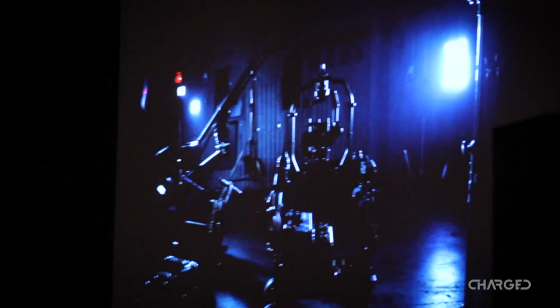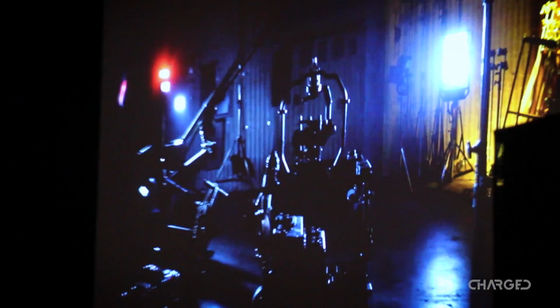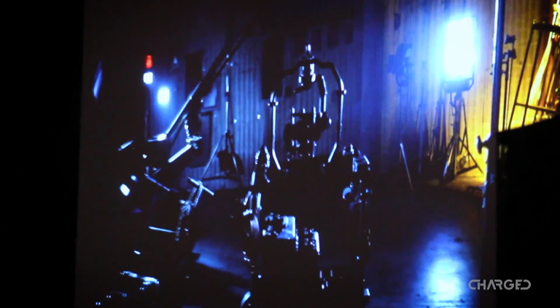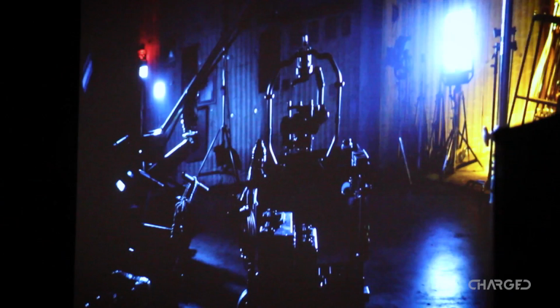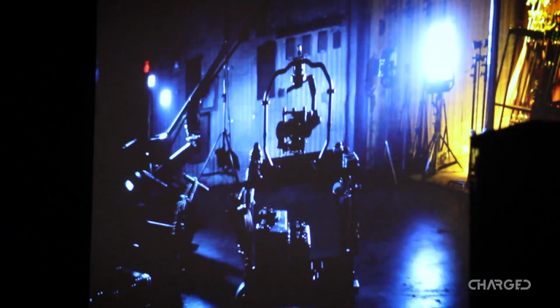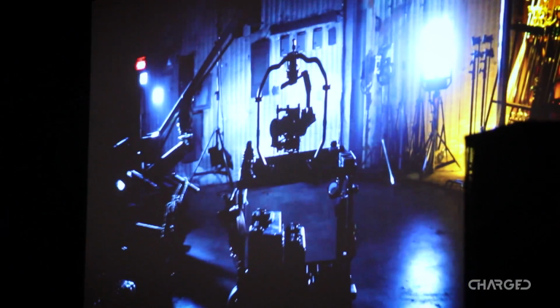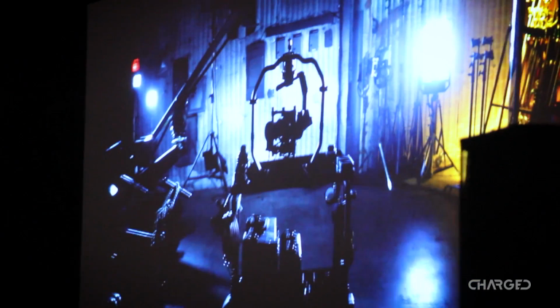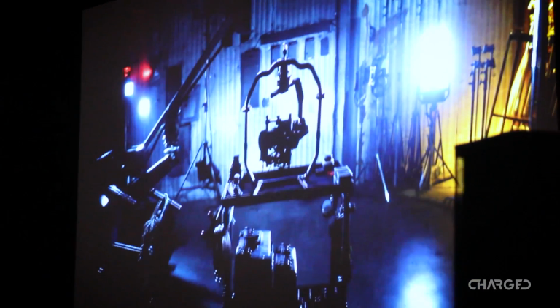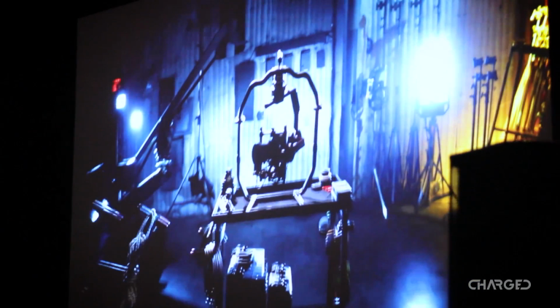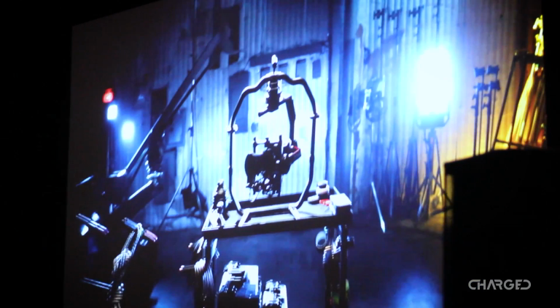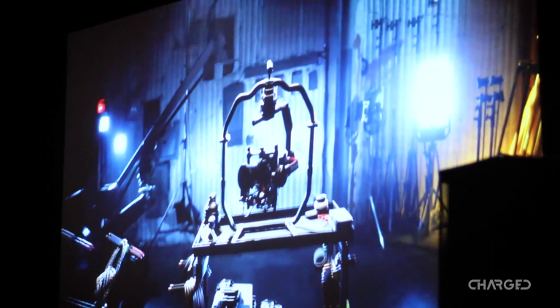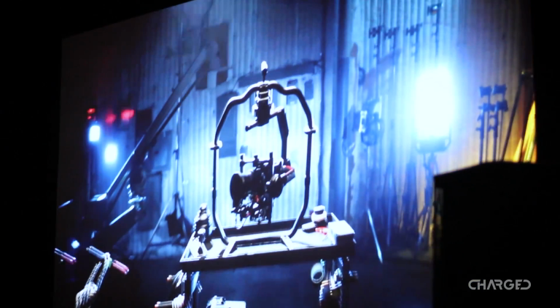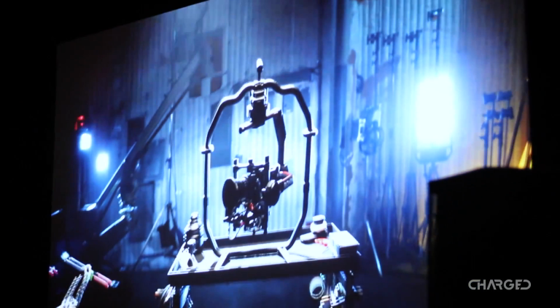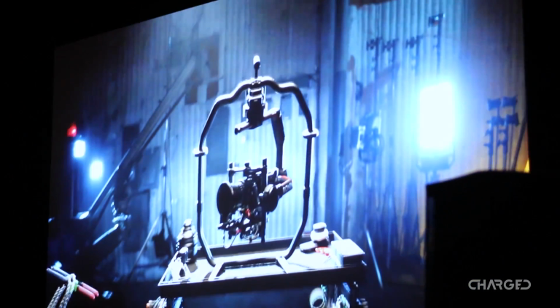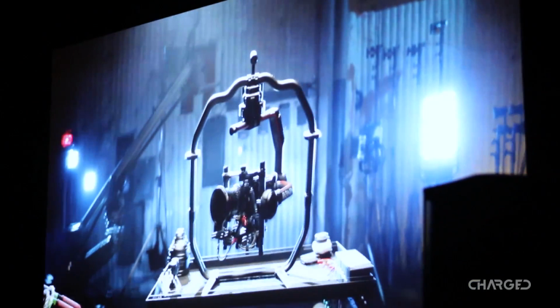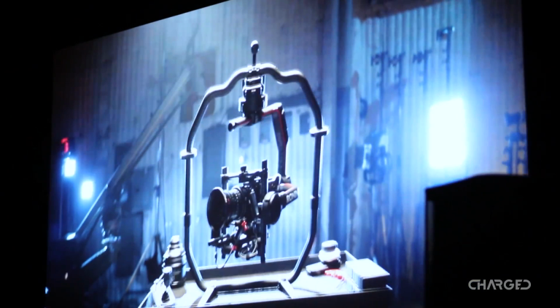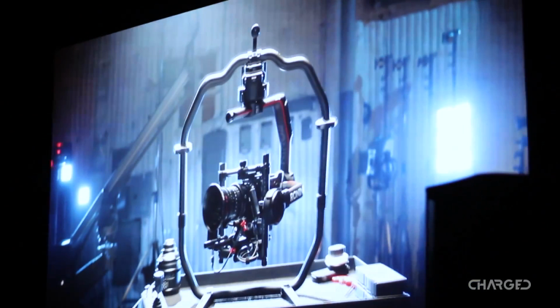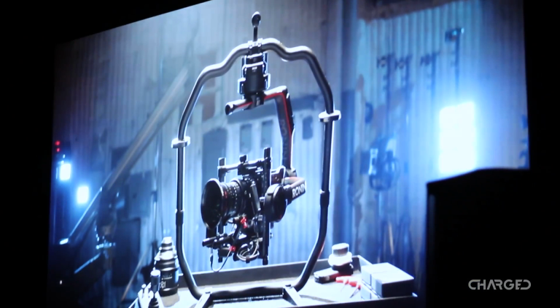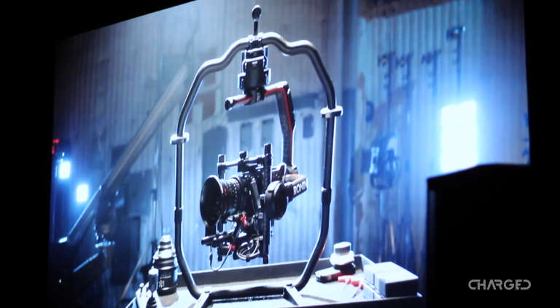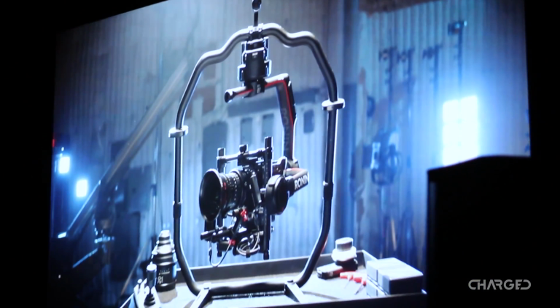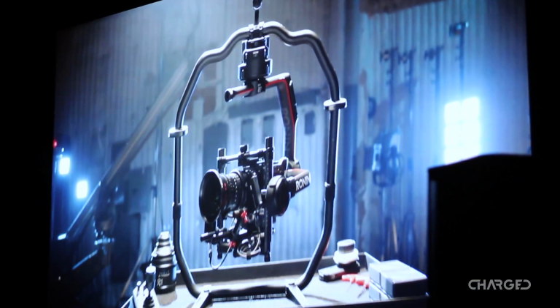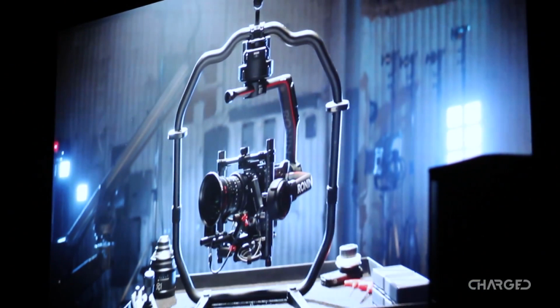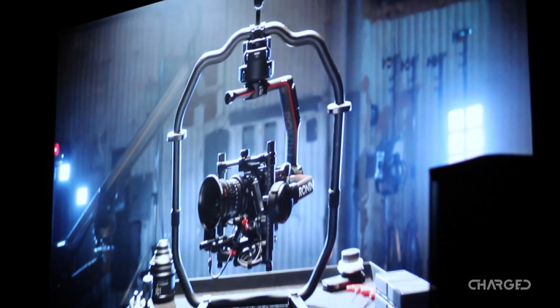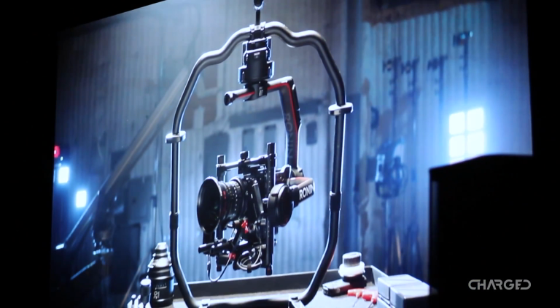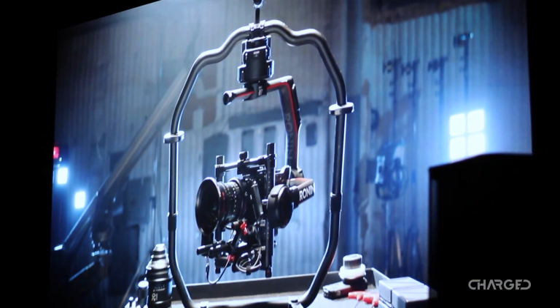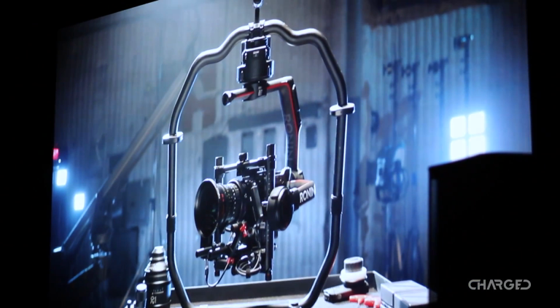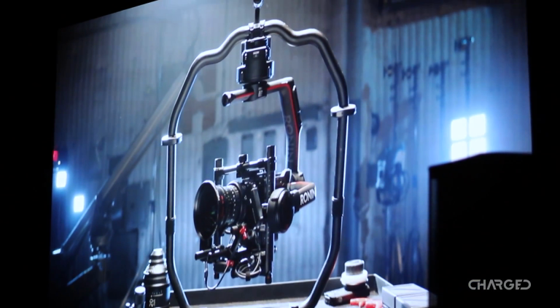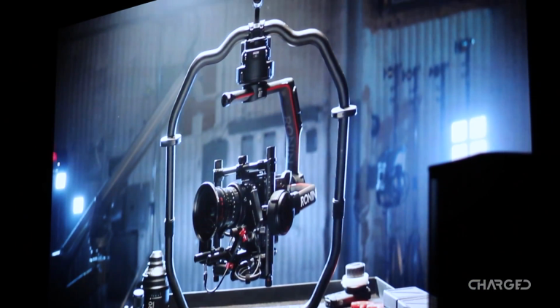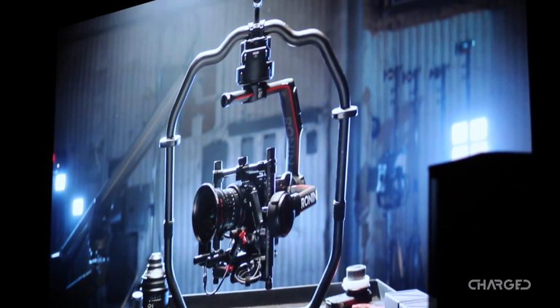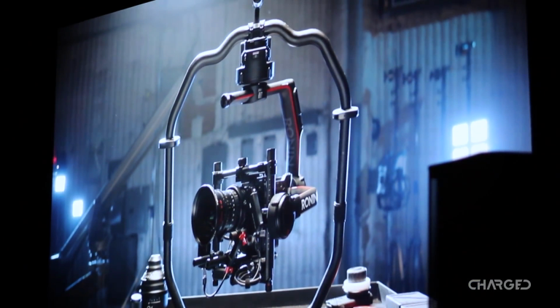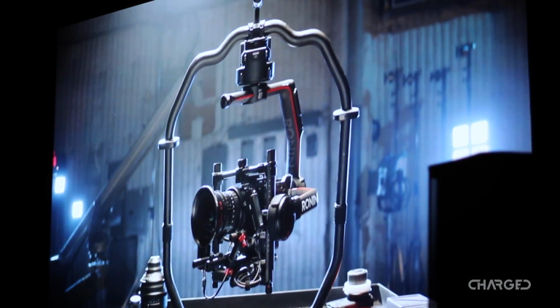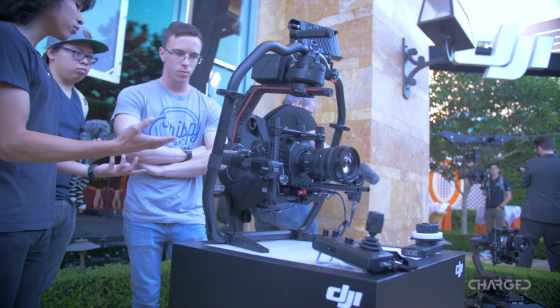First up, and the true reason behind the DJI event, was the new Ronin 2 camera rig.